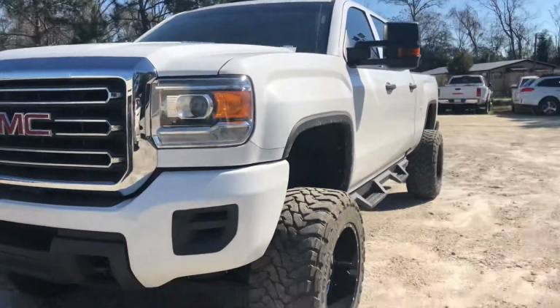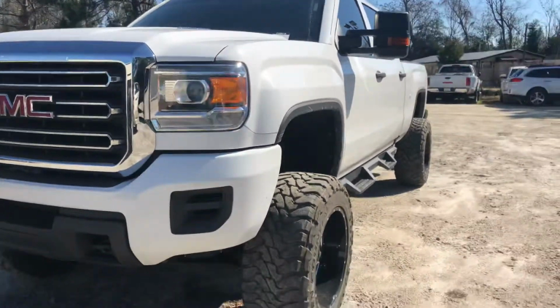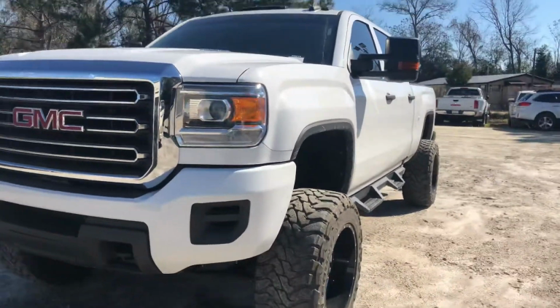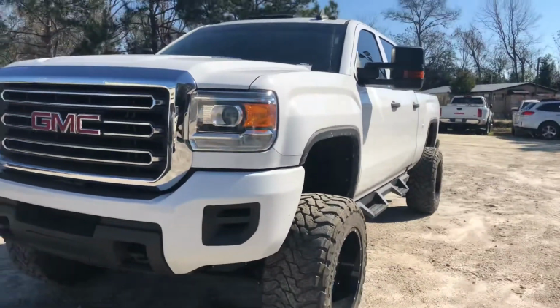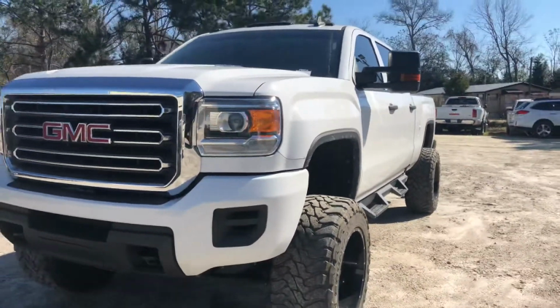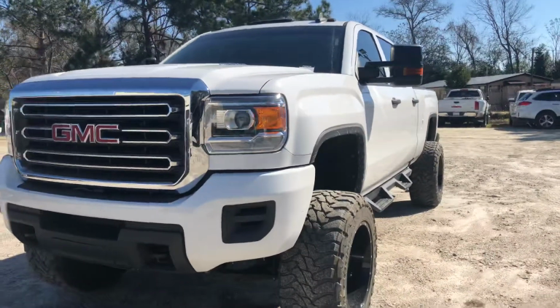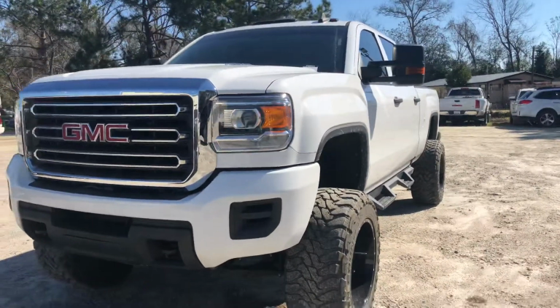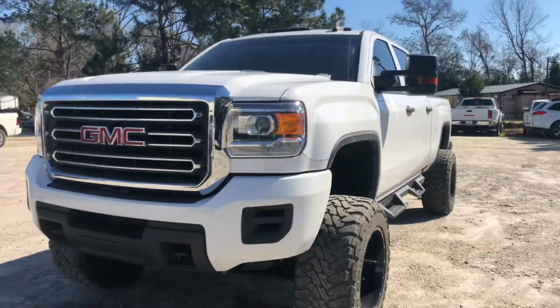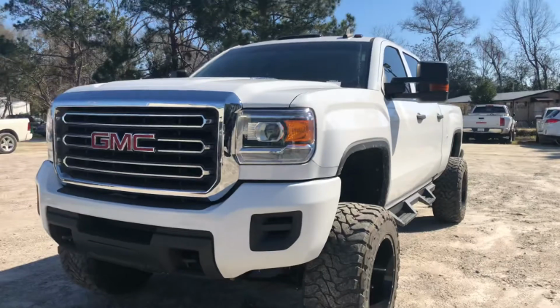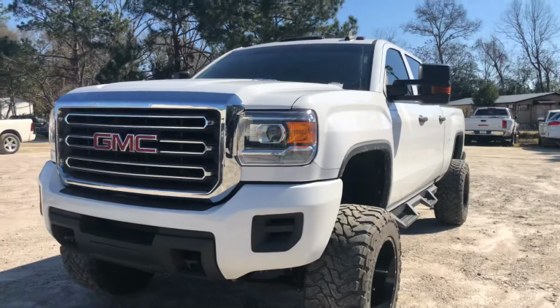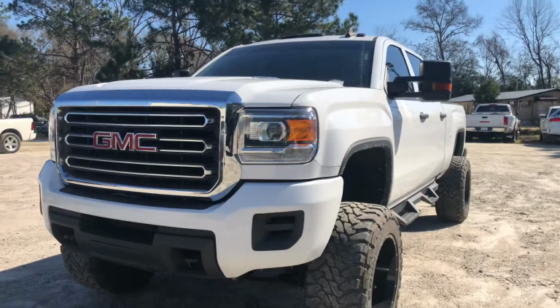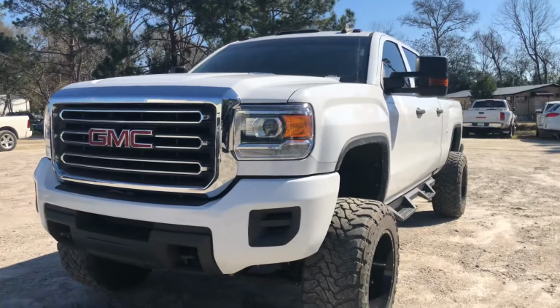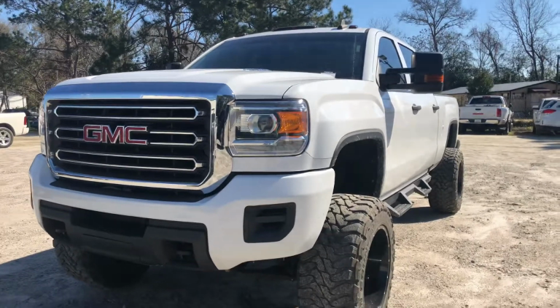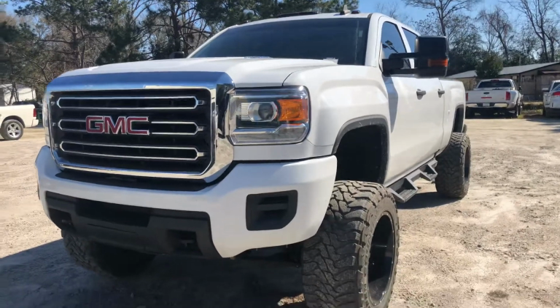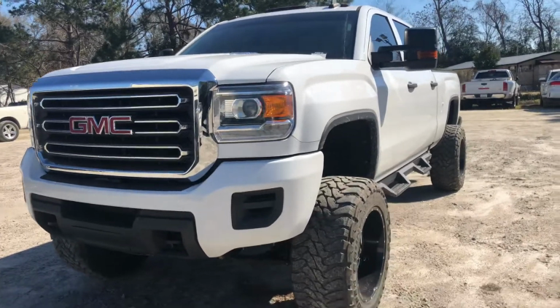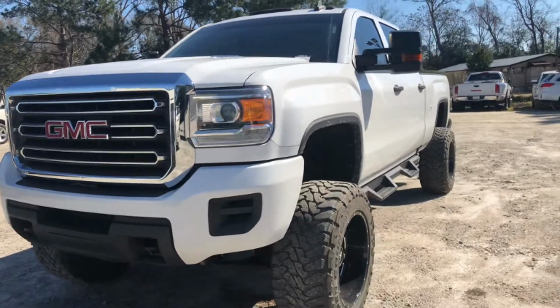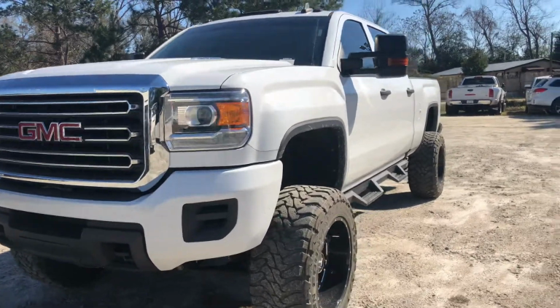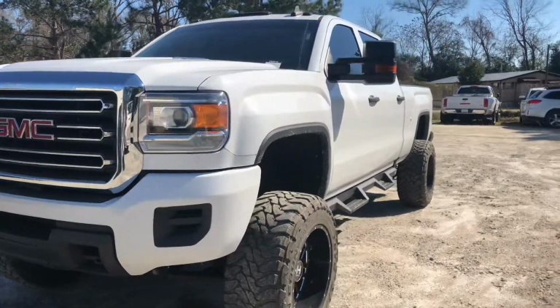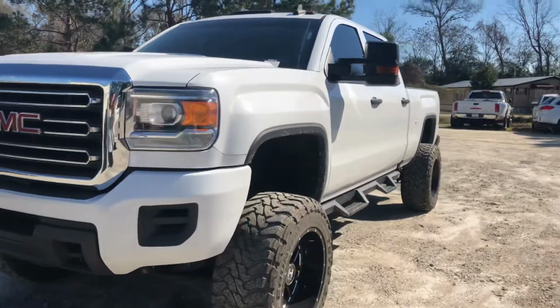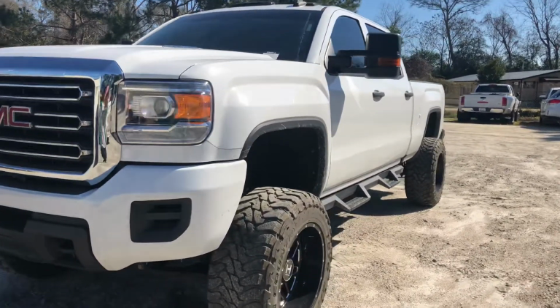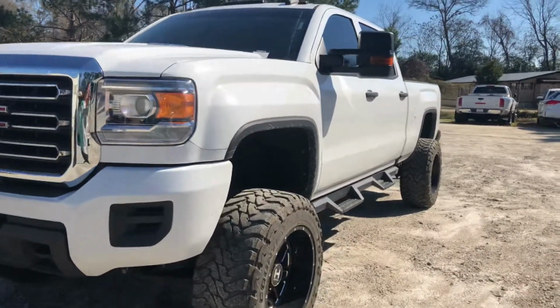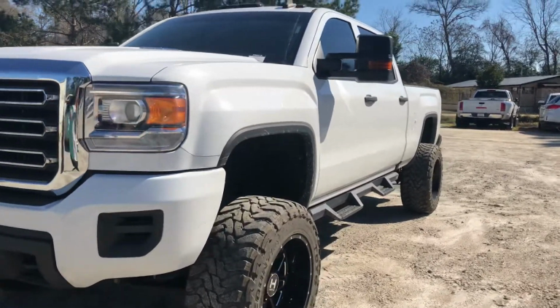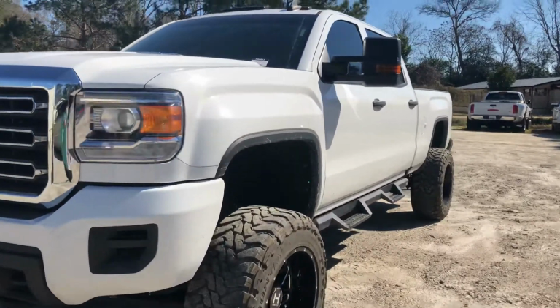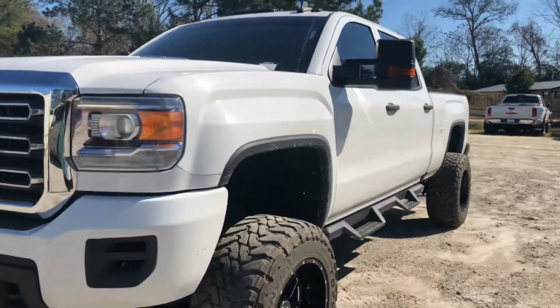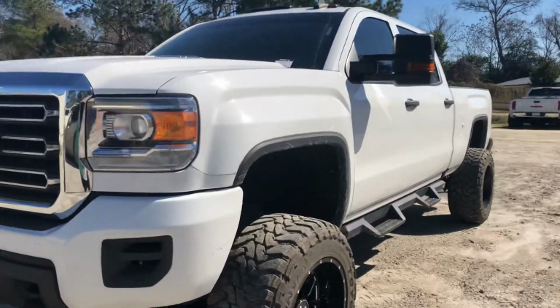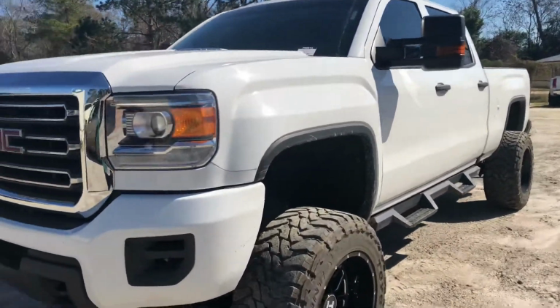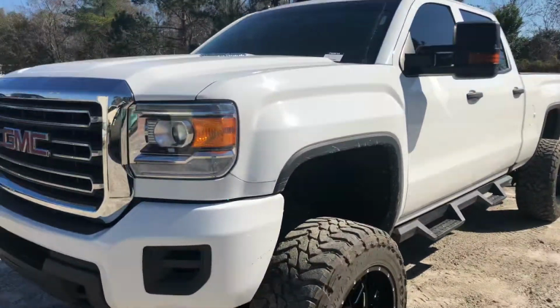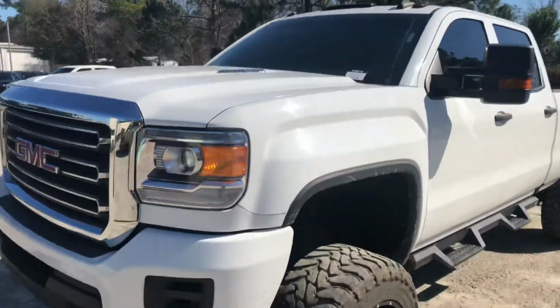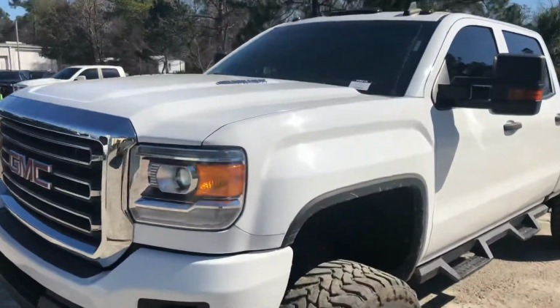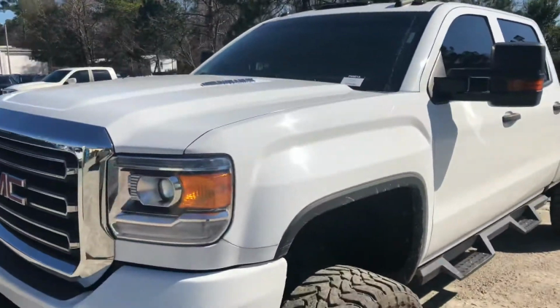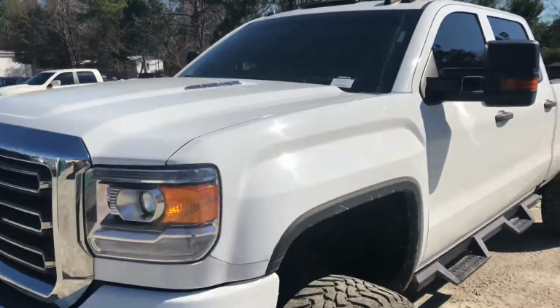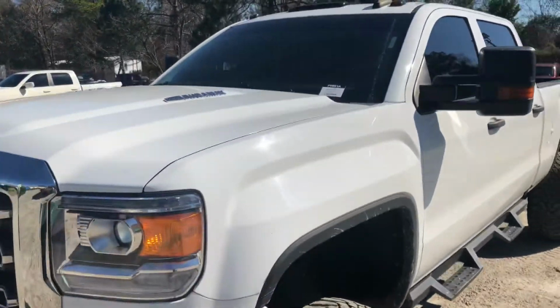First of all, this is the 6.6 liter V8. It is four-wheel drive, it is diesel — of course, it's a Duramax.